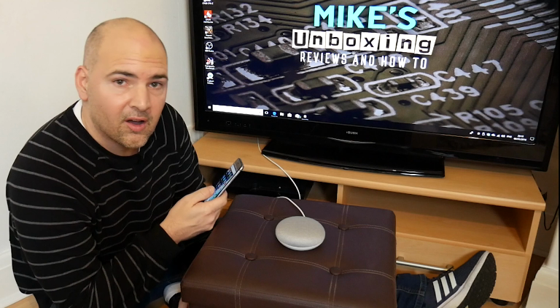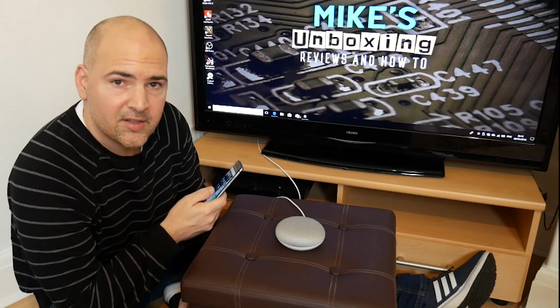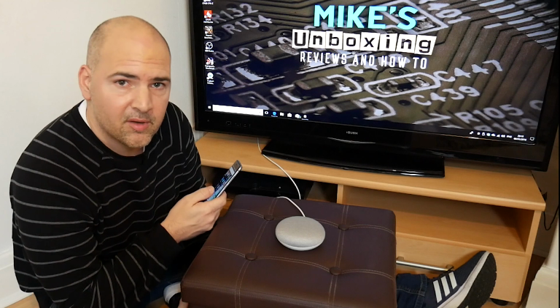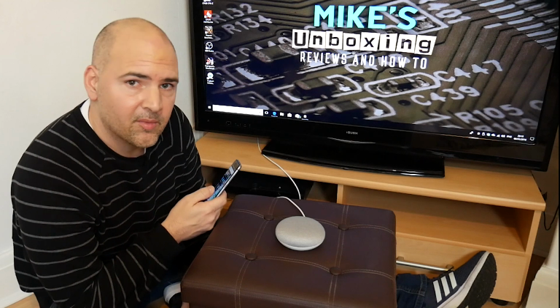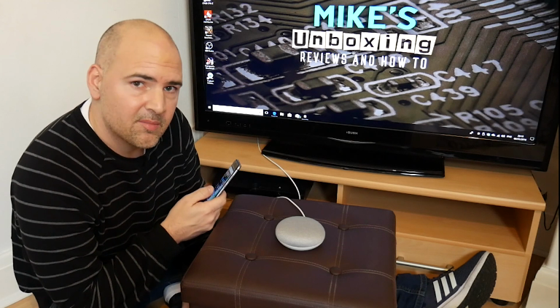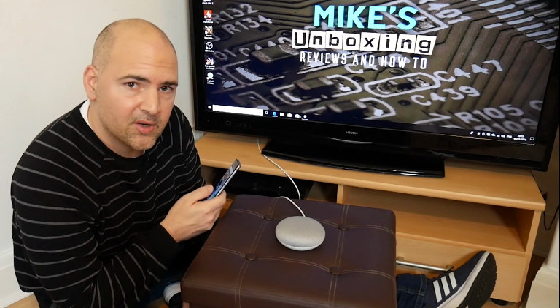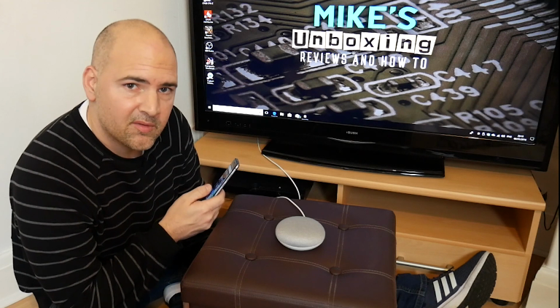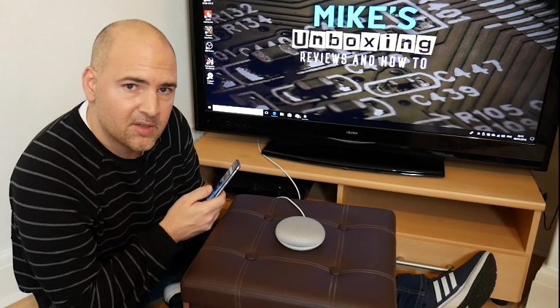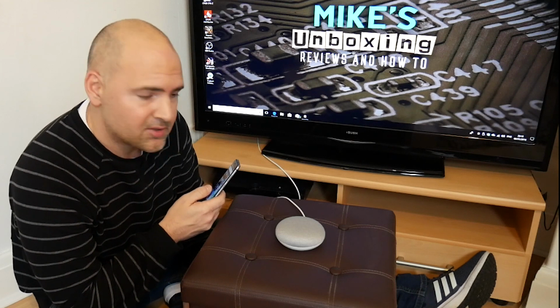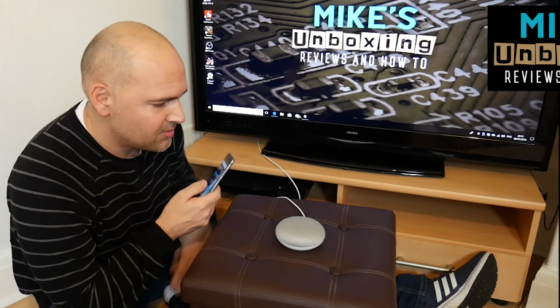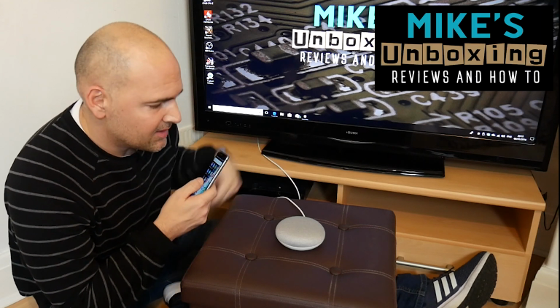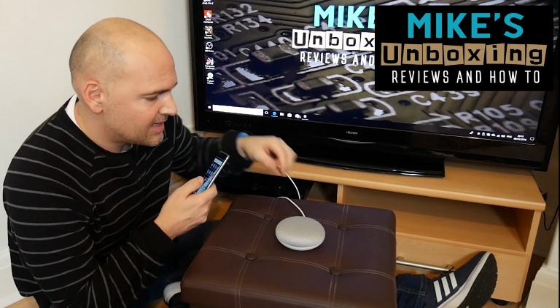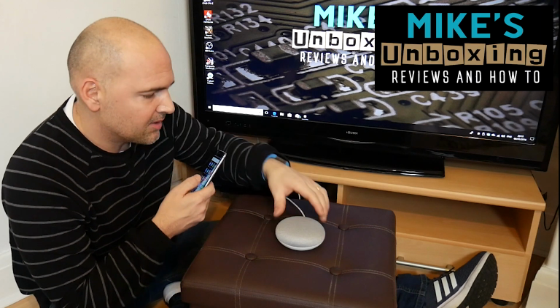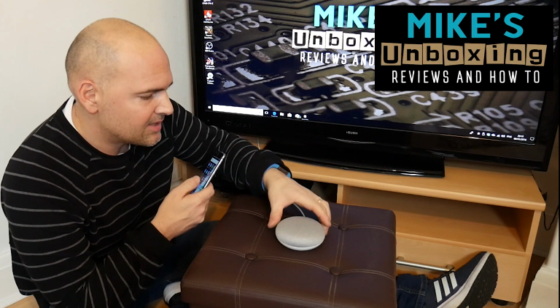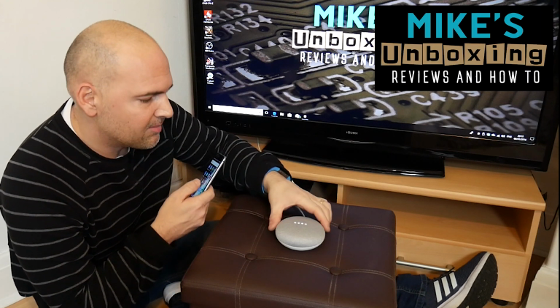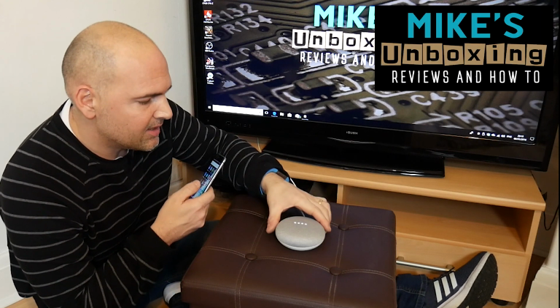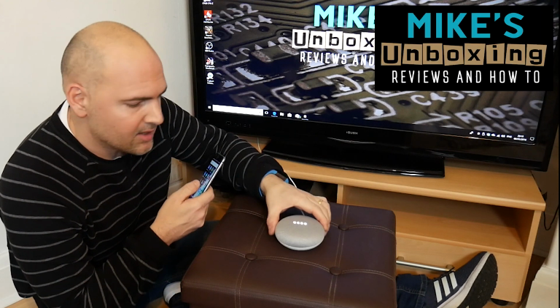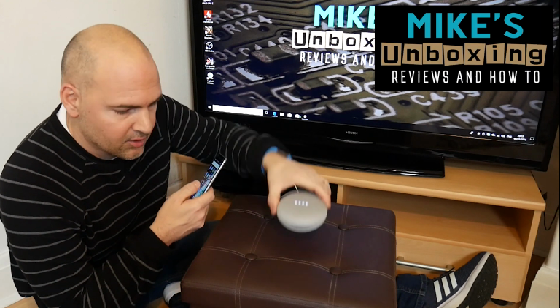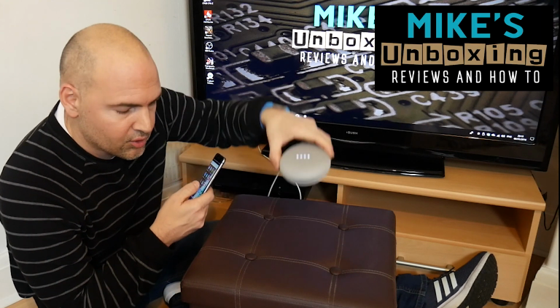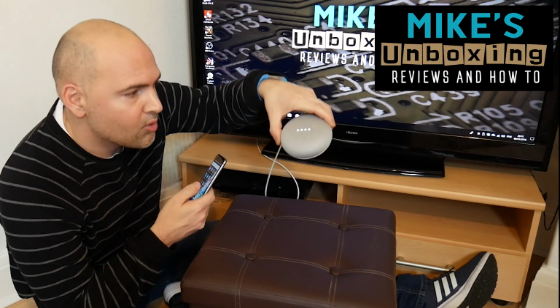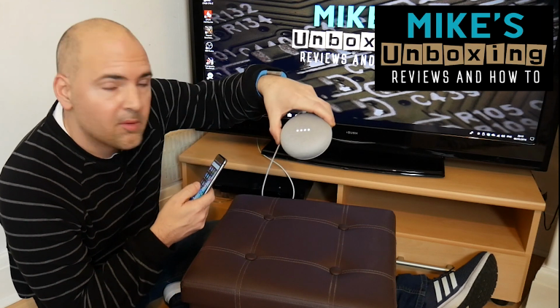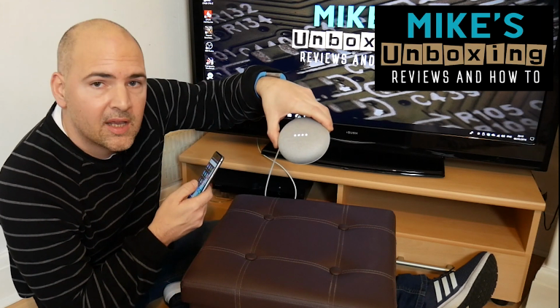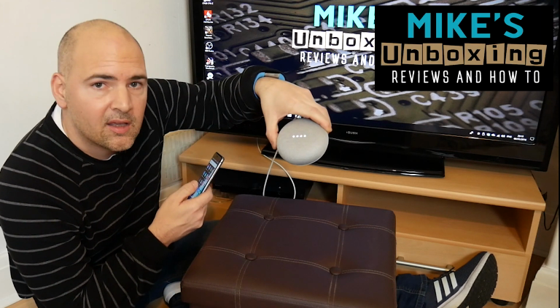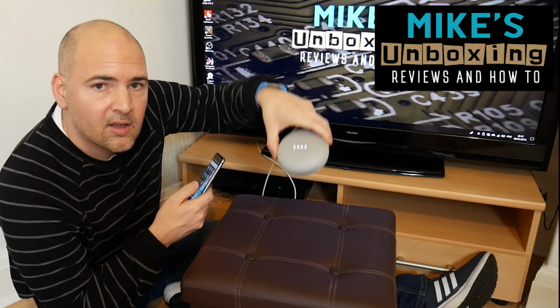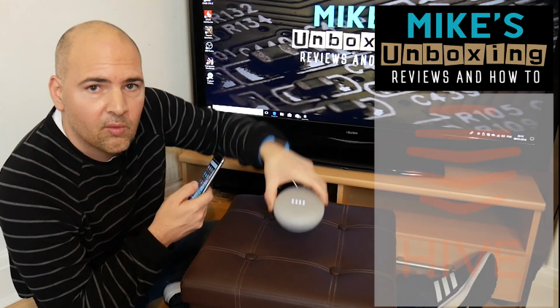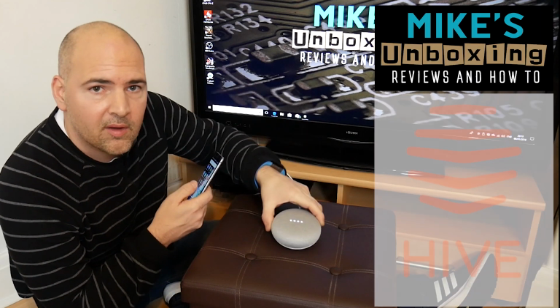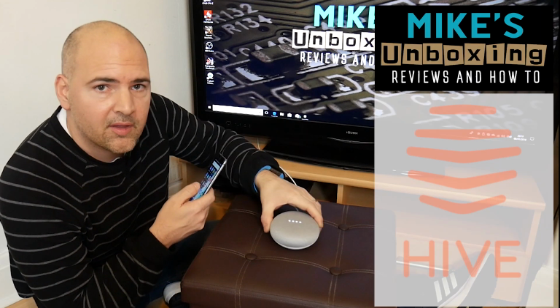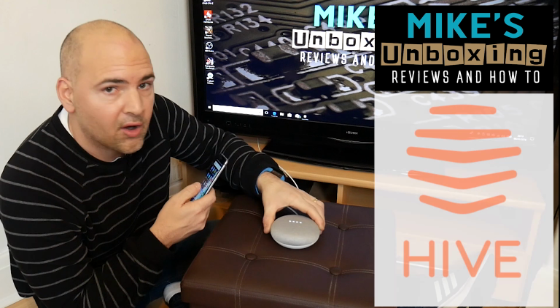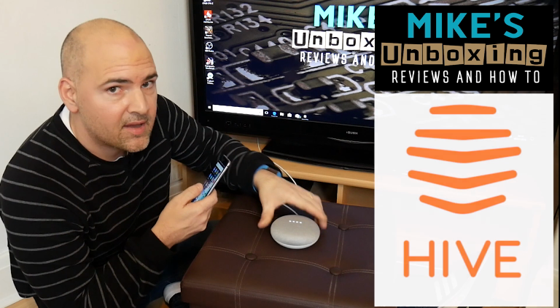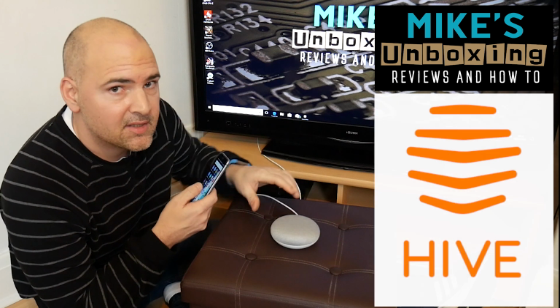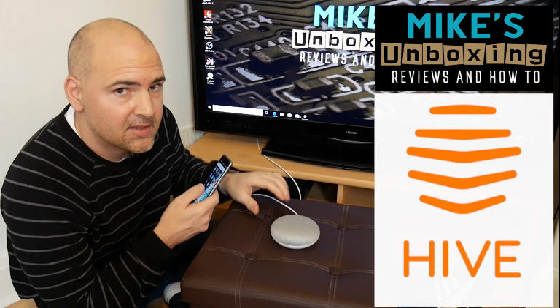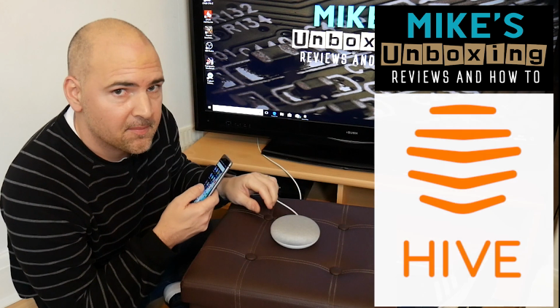Hi, this is Mike from Mike's Unboxing Reviews and How-To, and today we're going to set up the Google Home Mini with the Hive heating system.